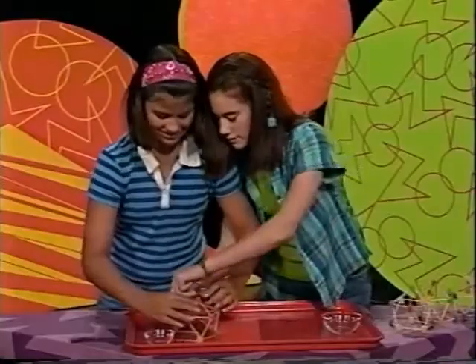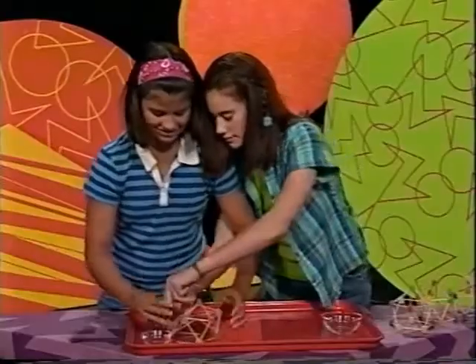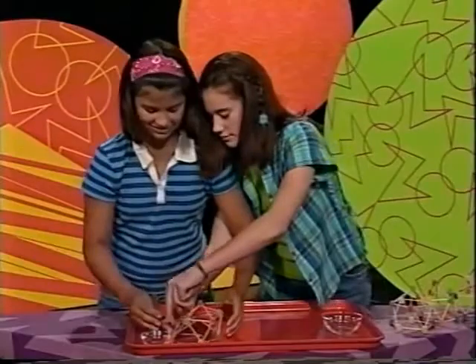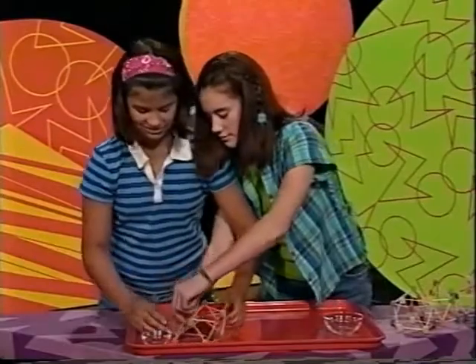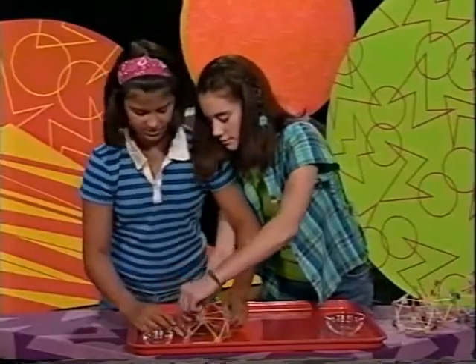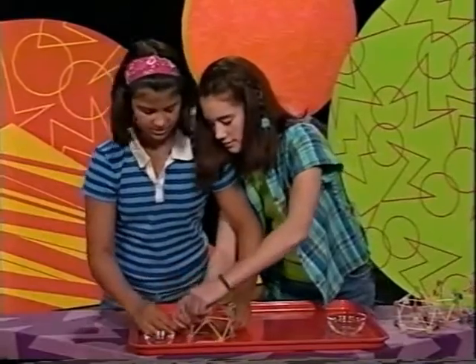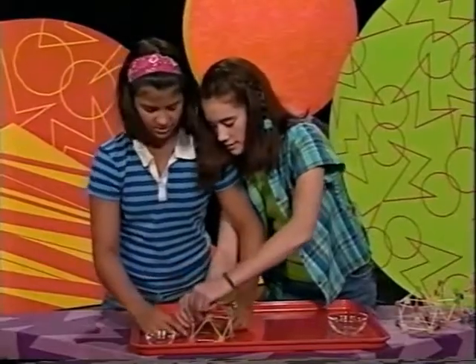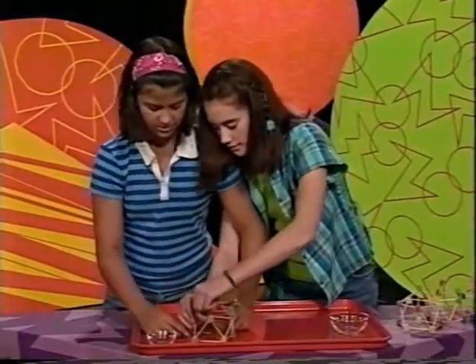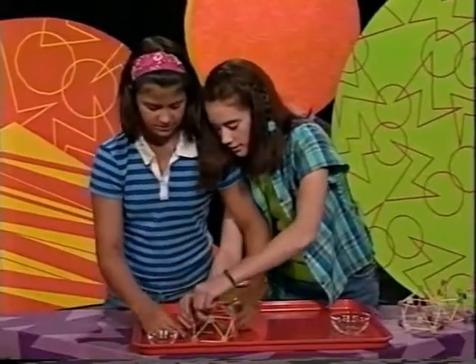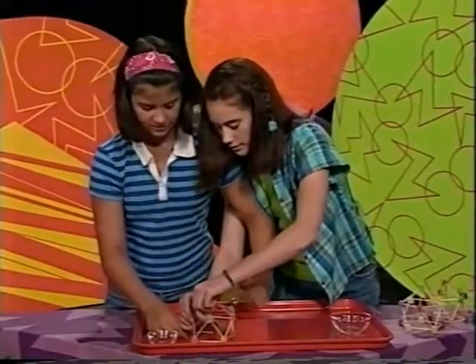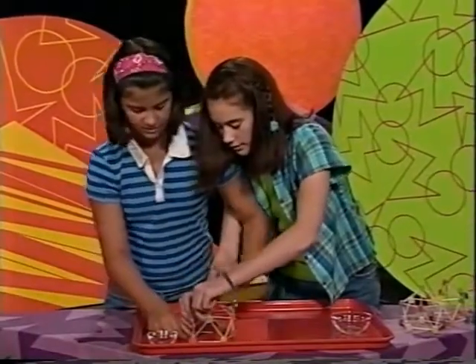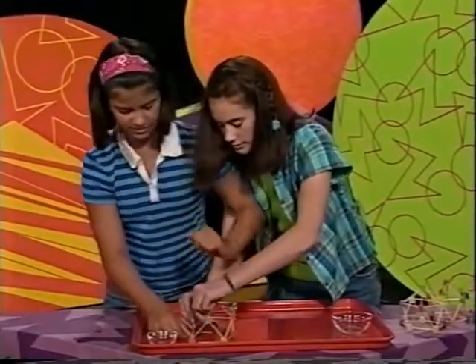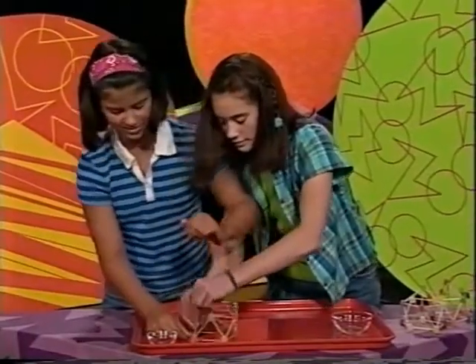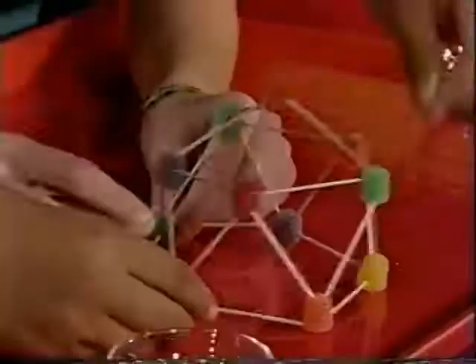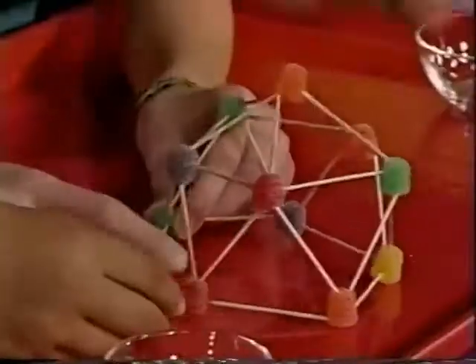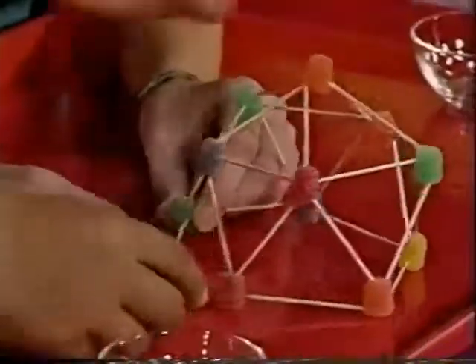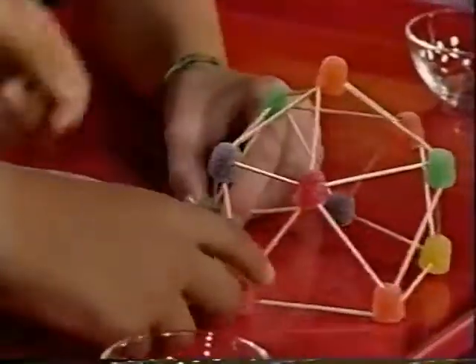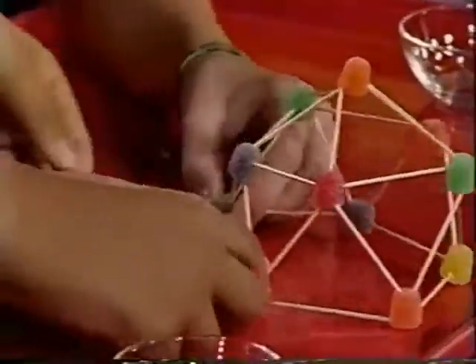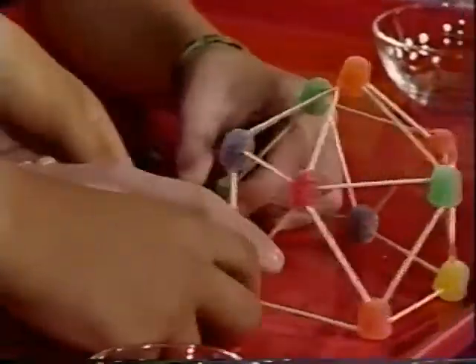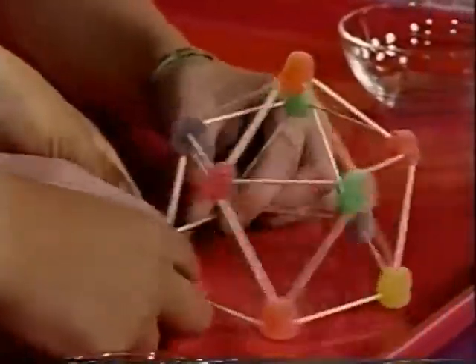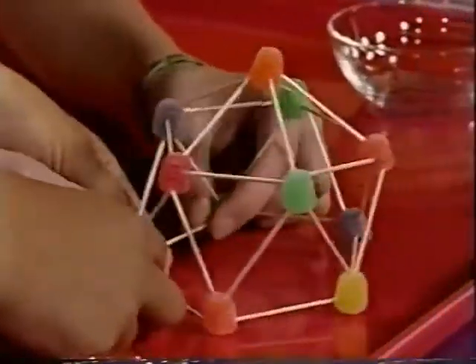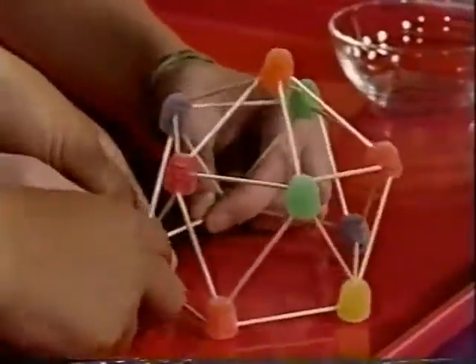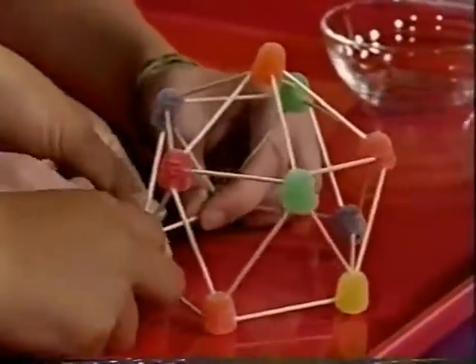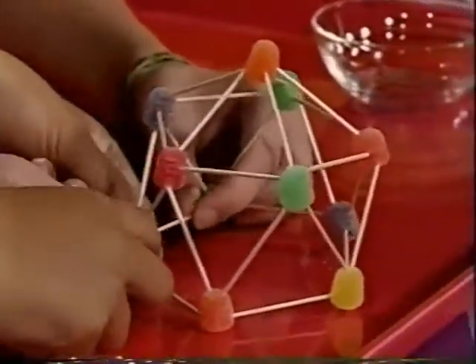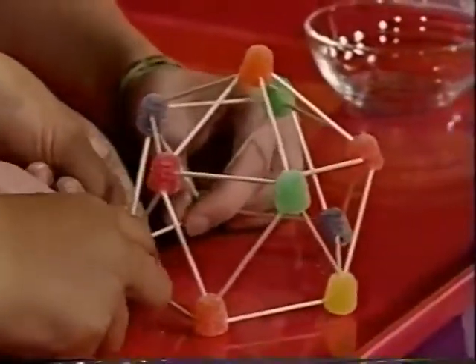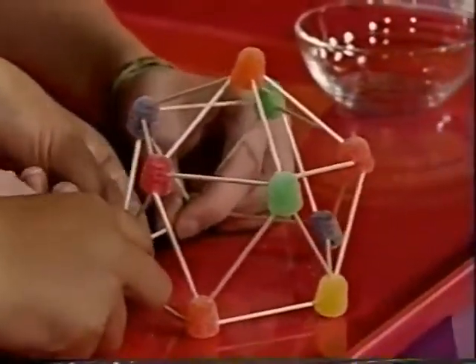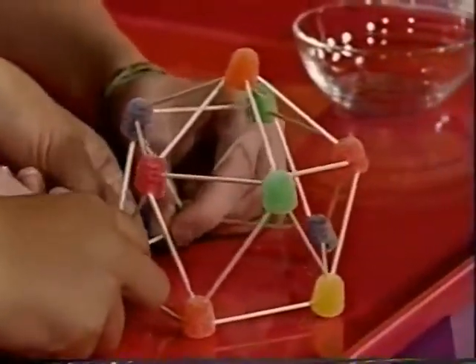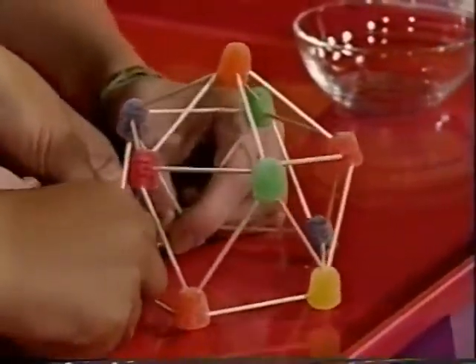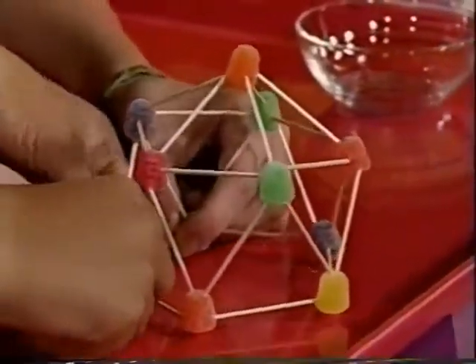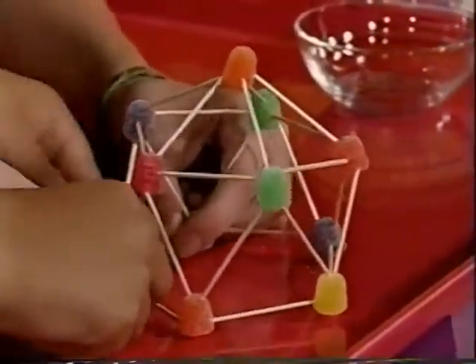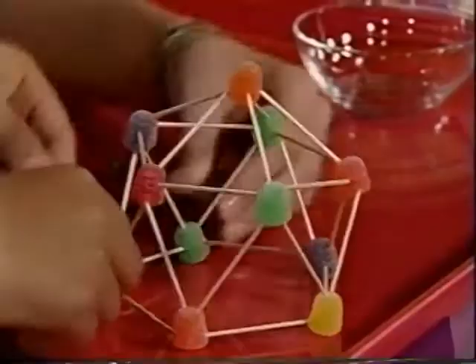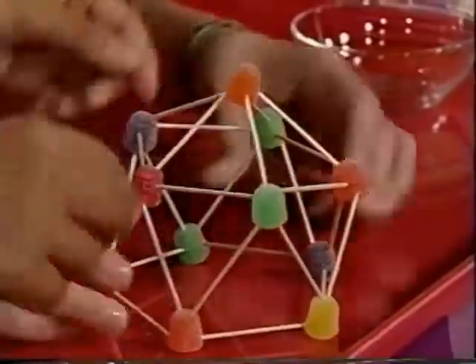It looks really cool! It's kind of falling down here — there we go. It looks cool! It looks like a jungle dome.